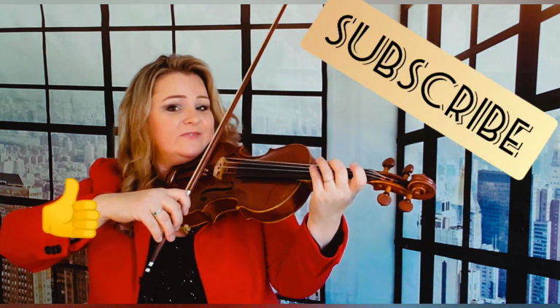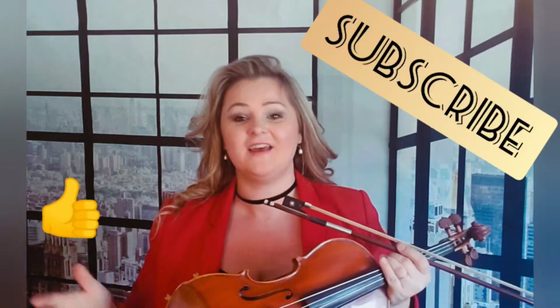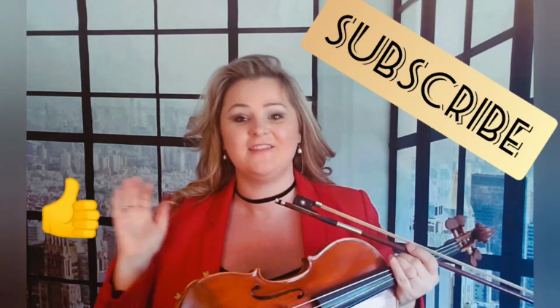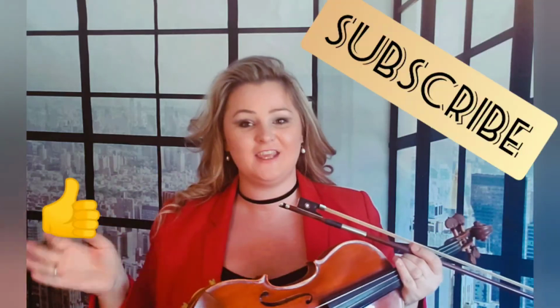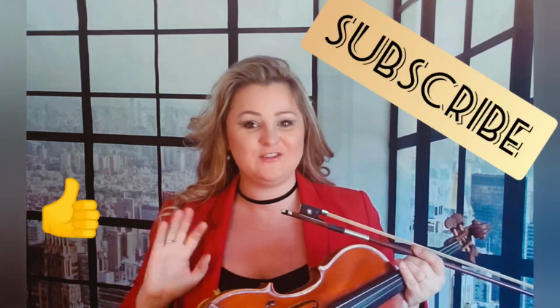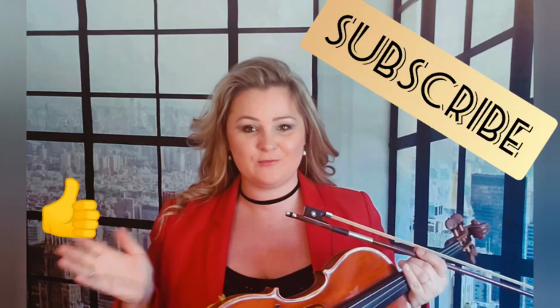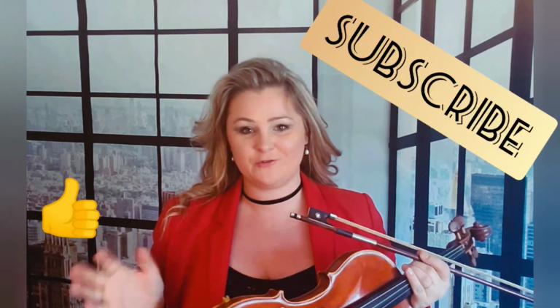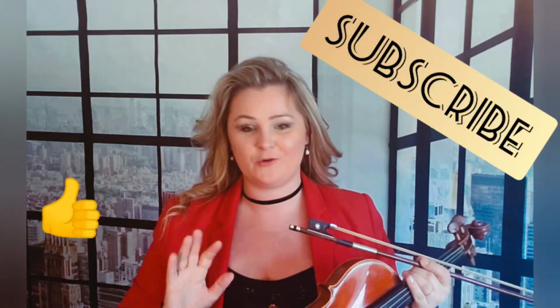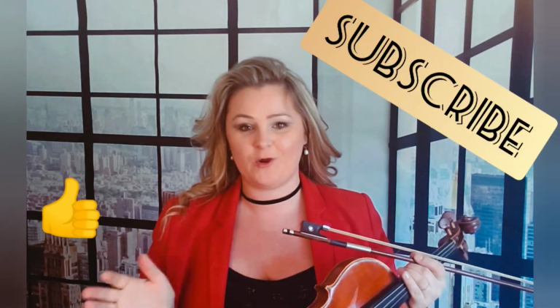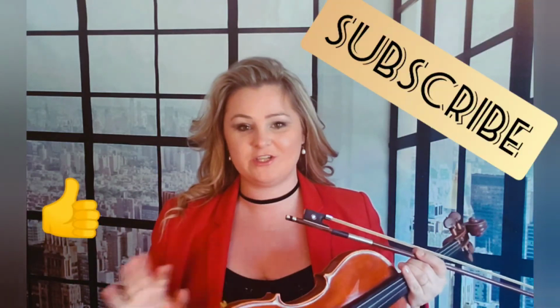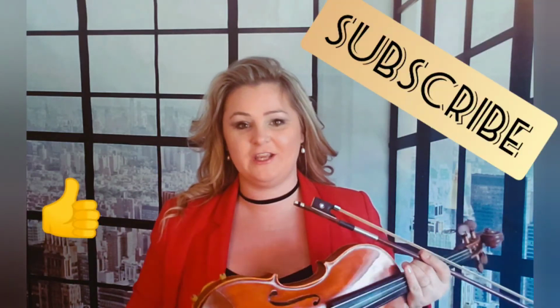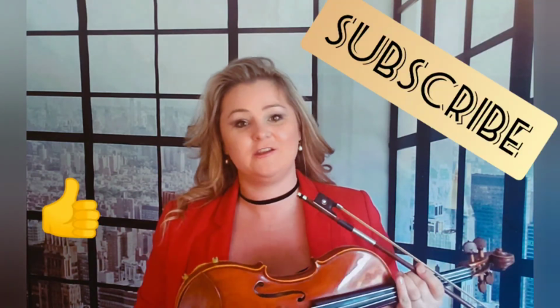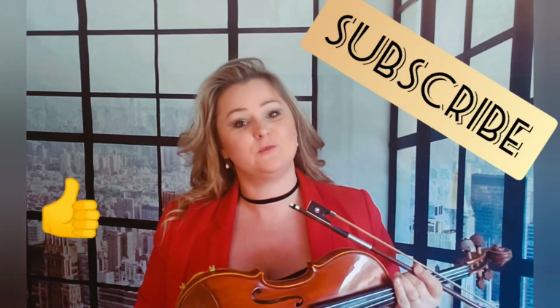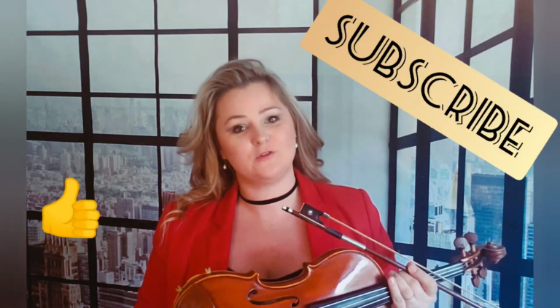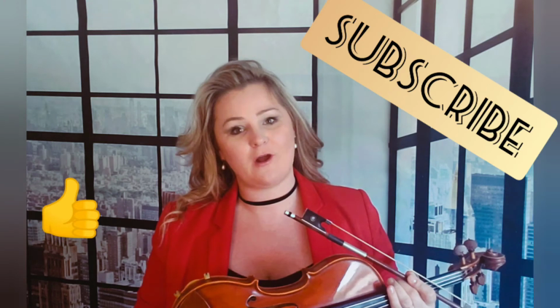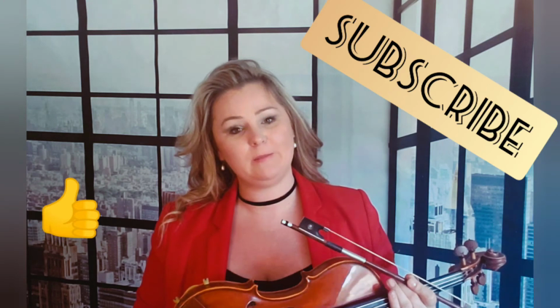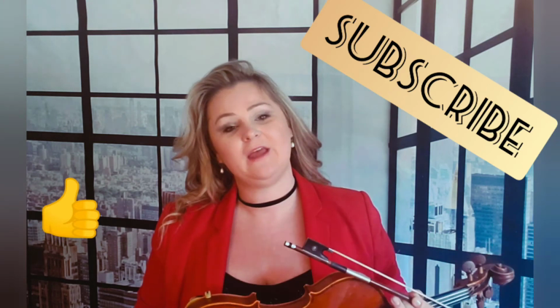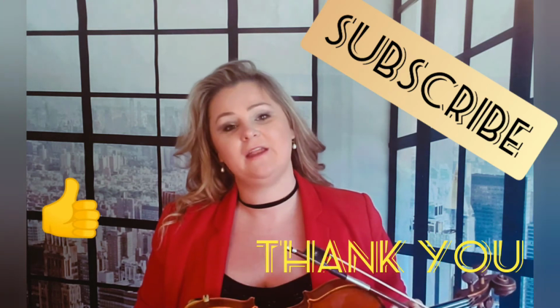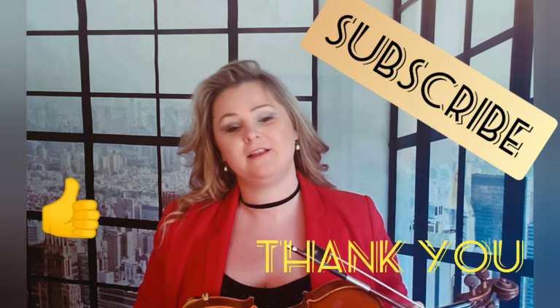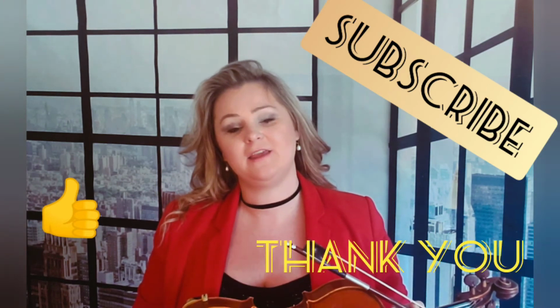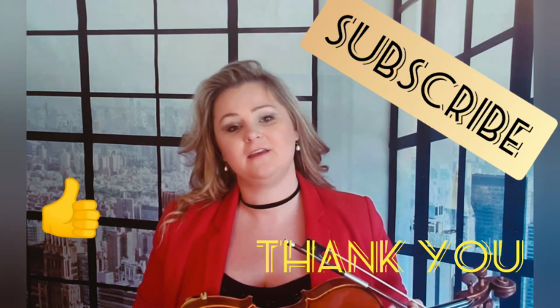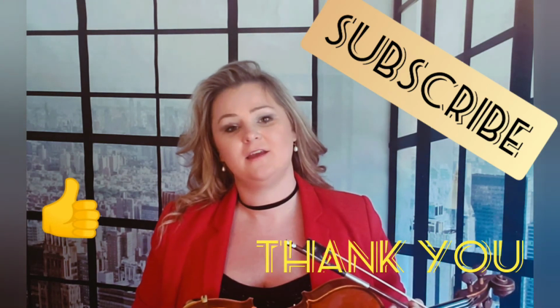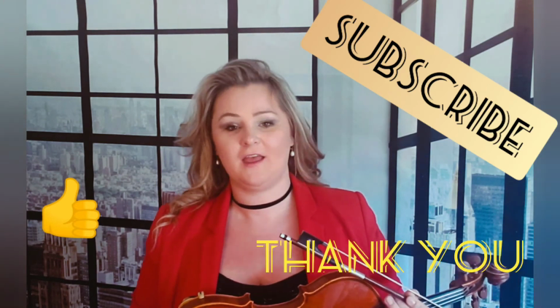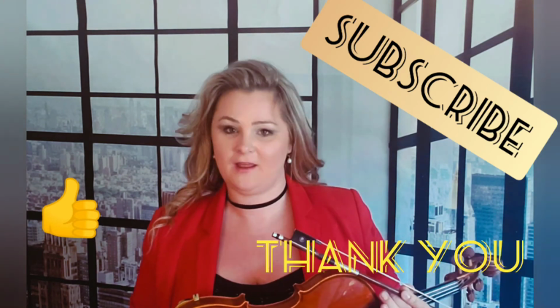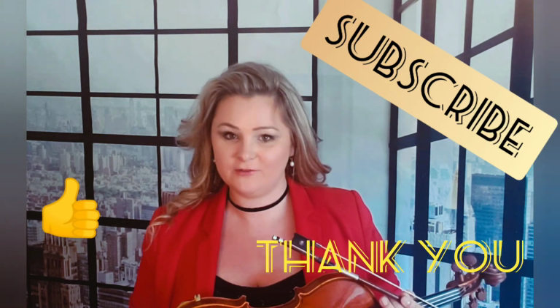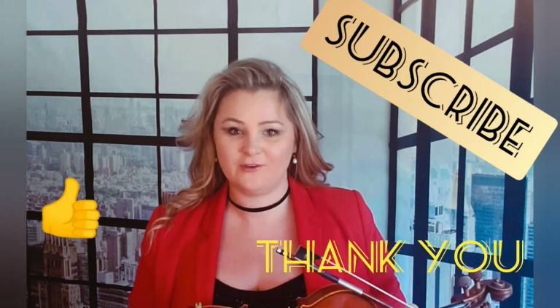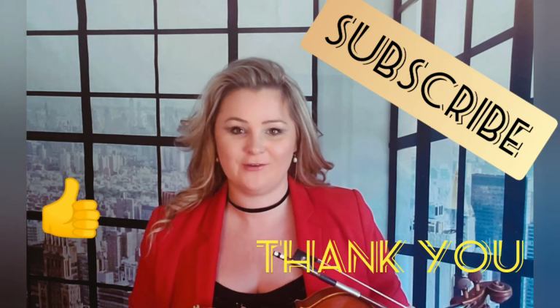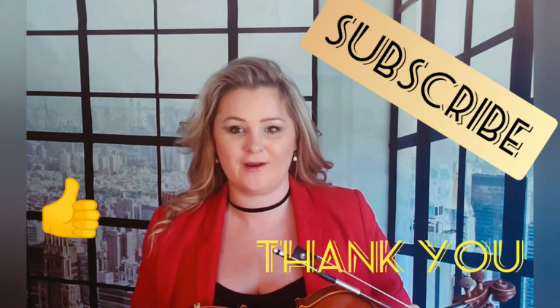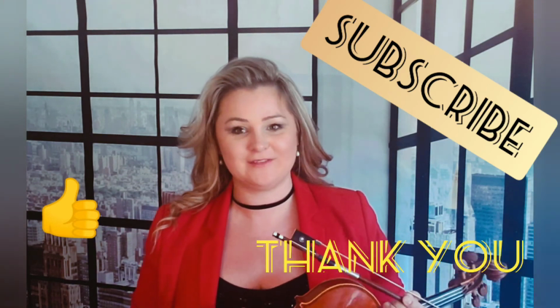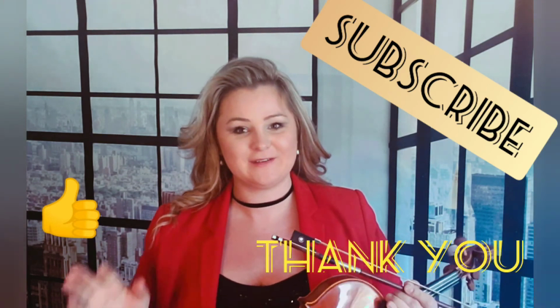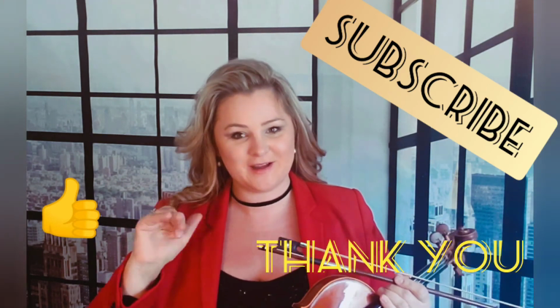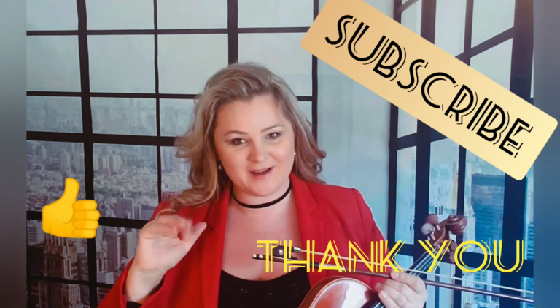Thank you so much for watching! Subscribe and like, and I will see you around! Bye bye!